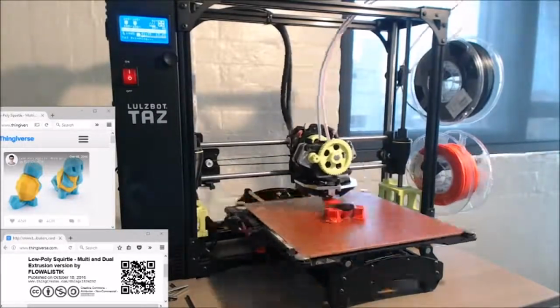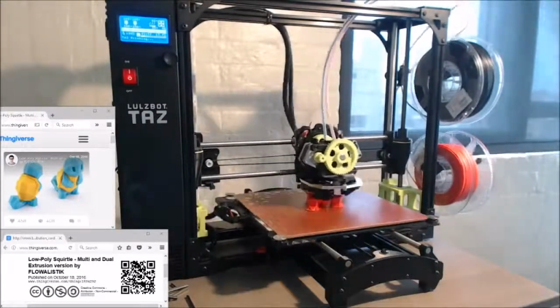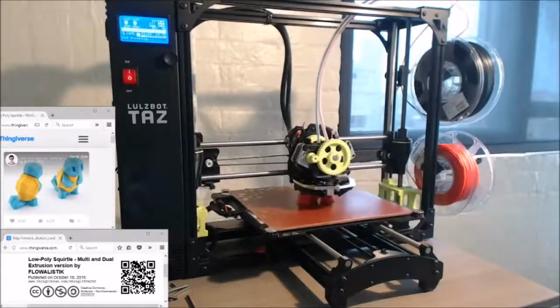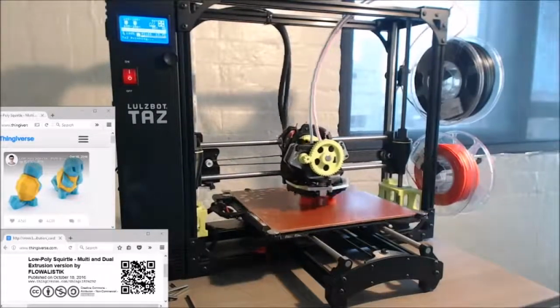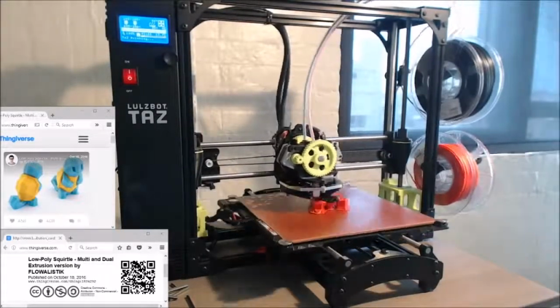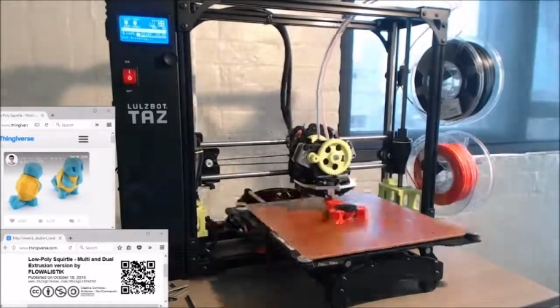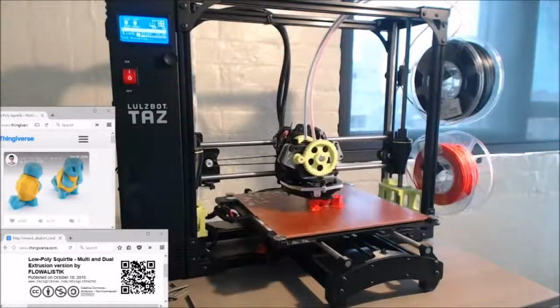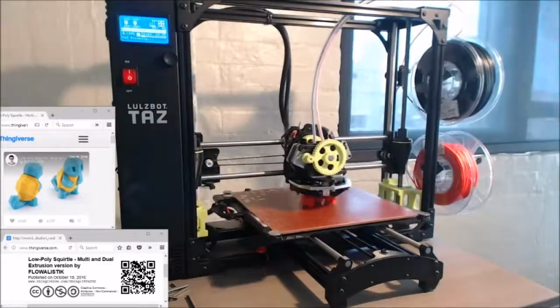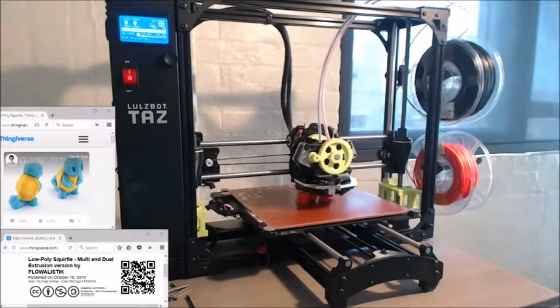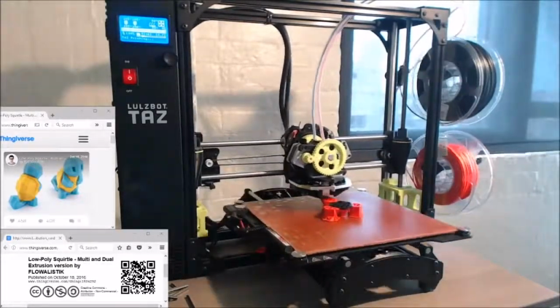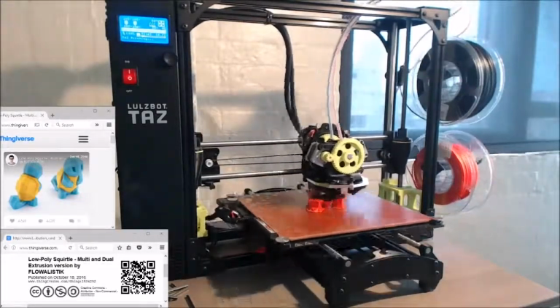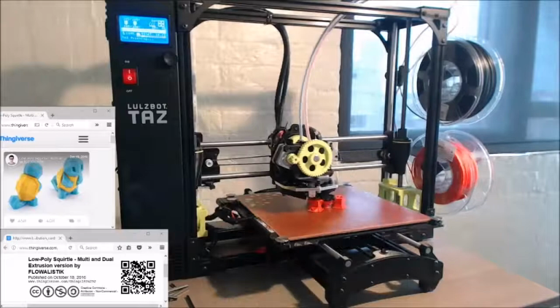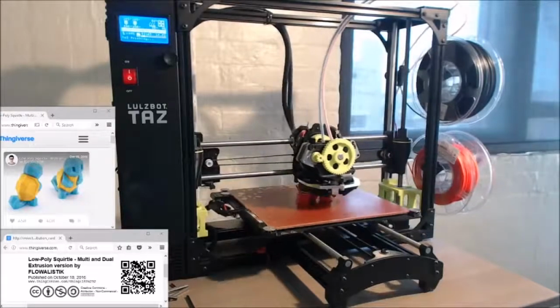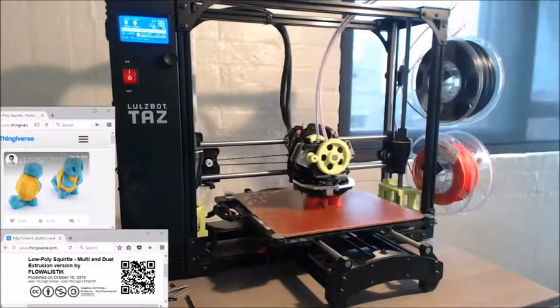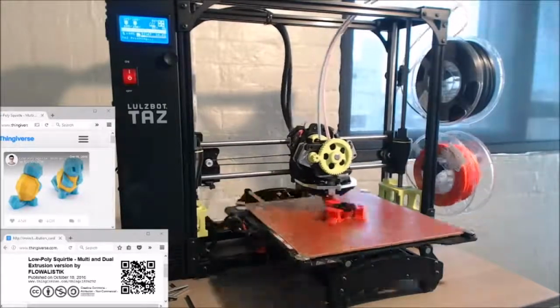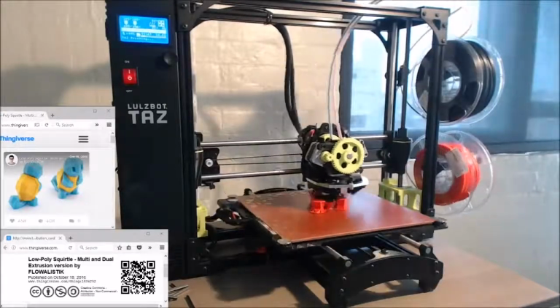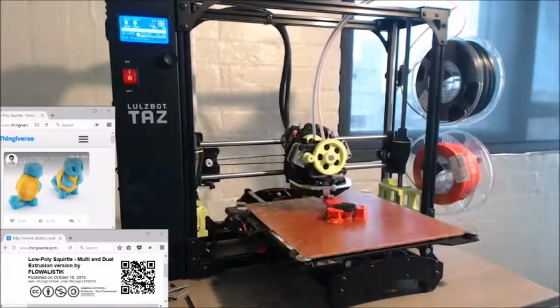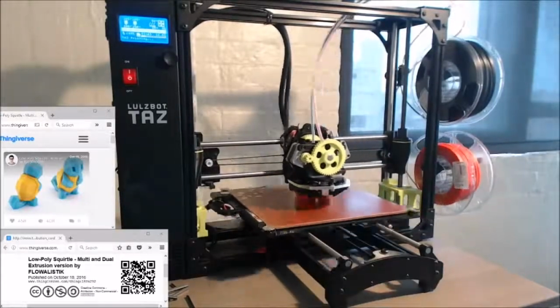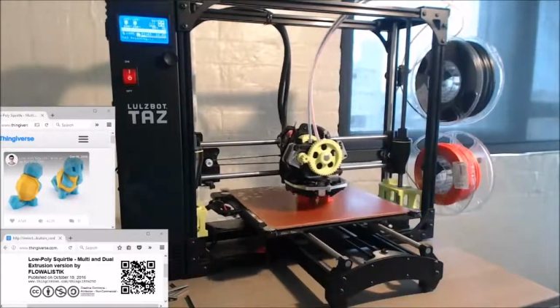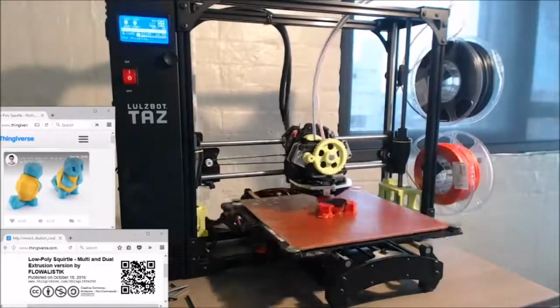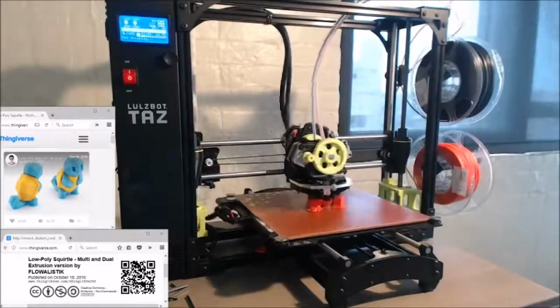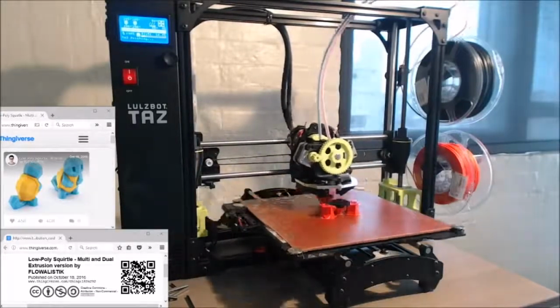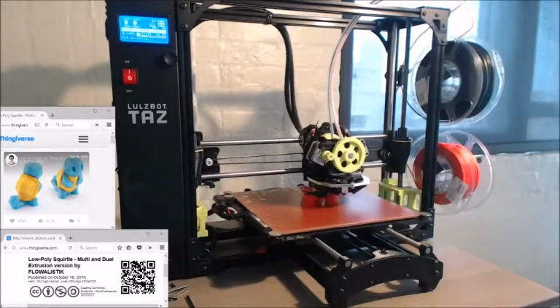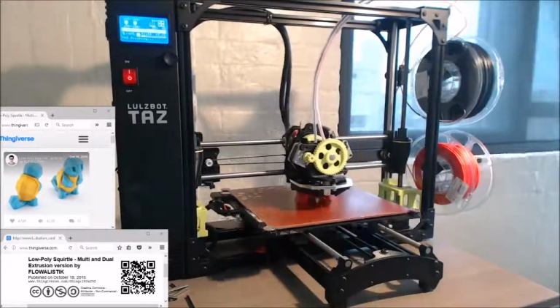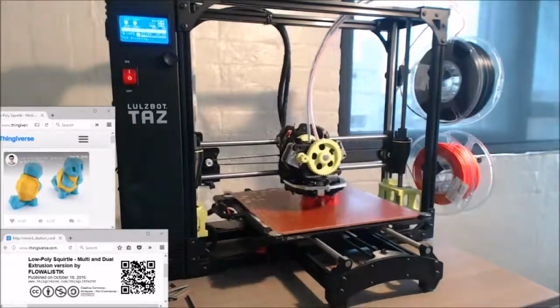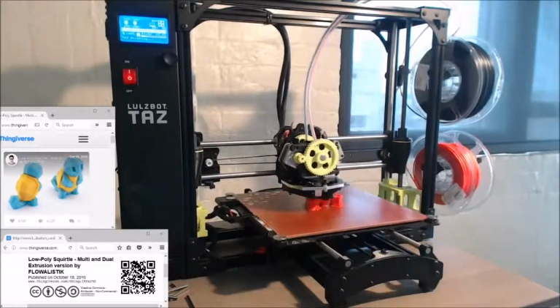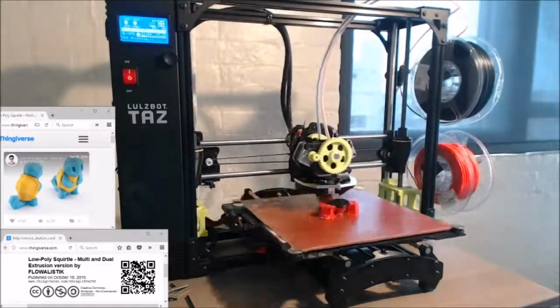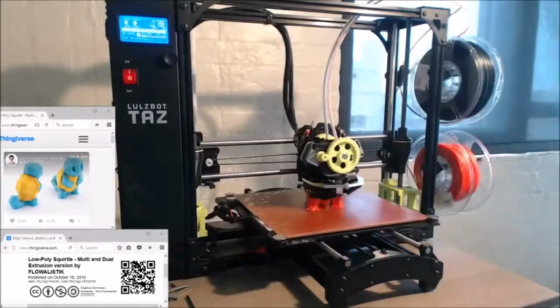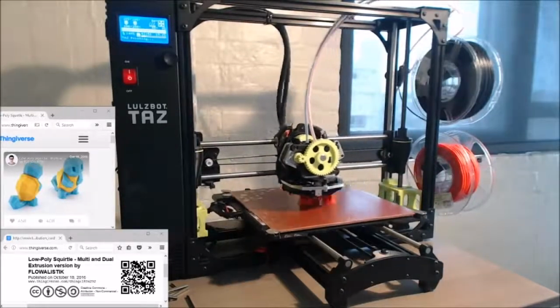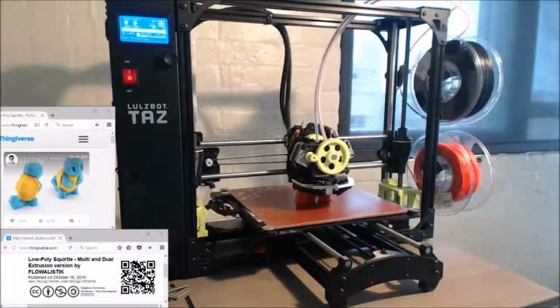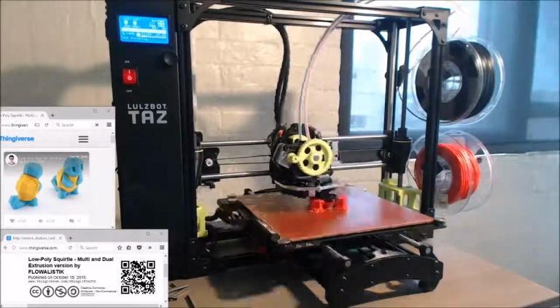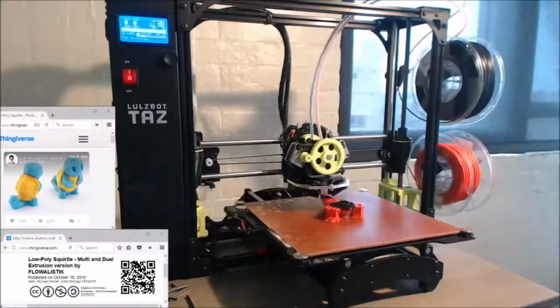Apologies if you can hear the printer in the background. I'm working on something else that's sort of neat and geeky, that I will feature in a future video.